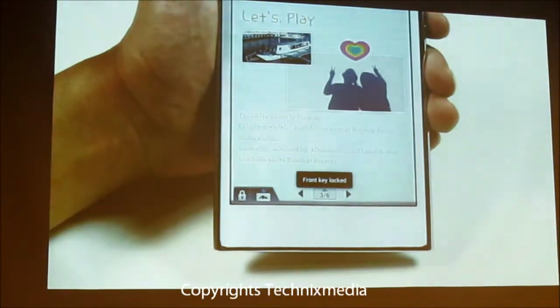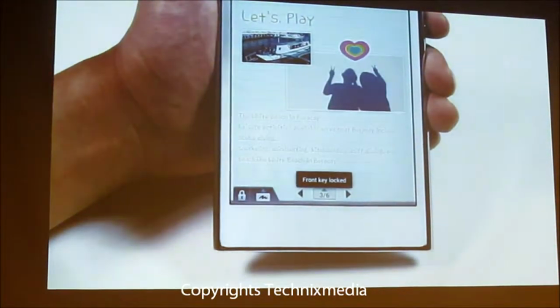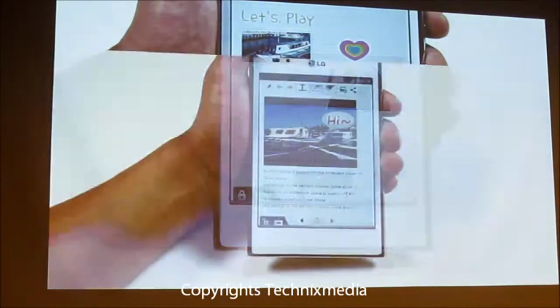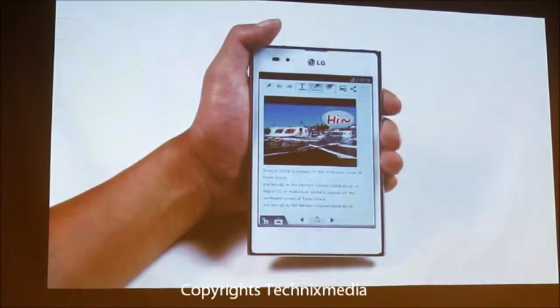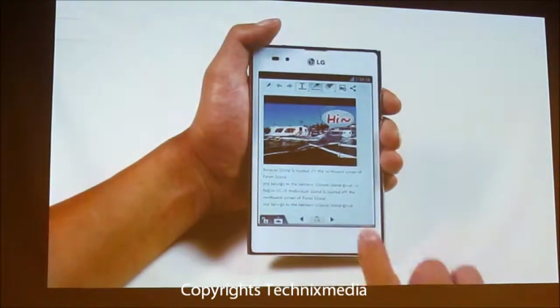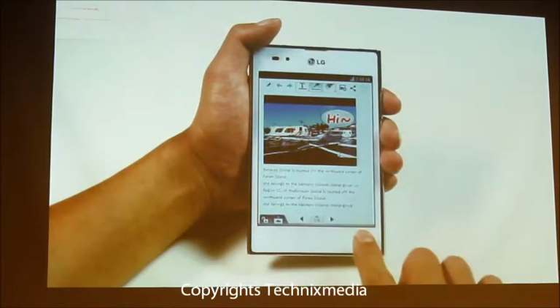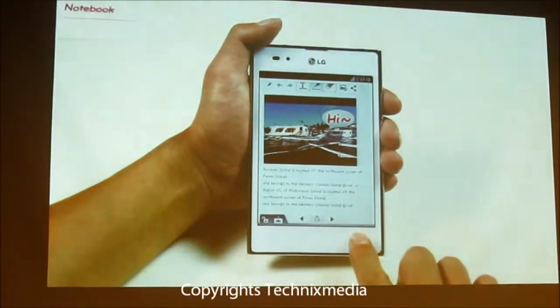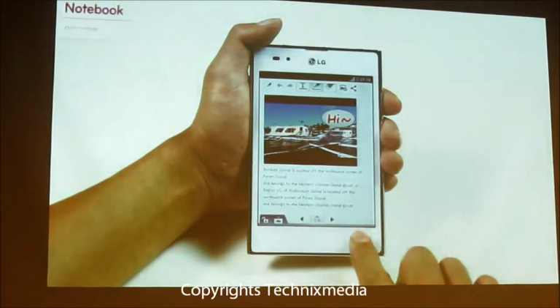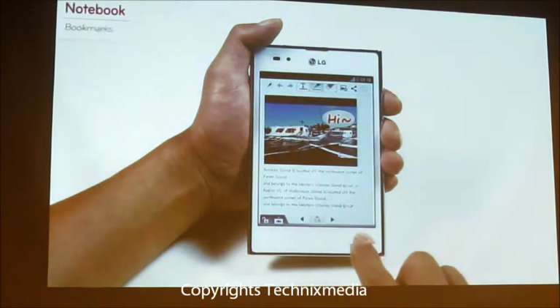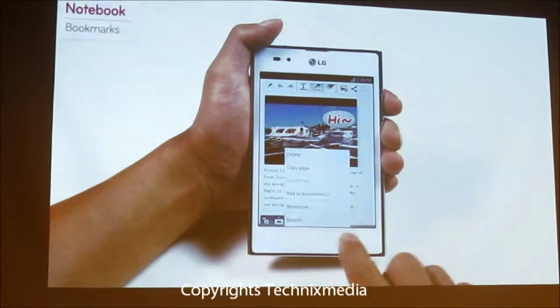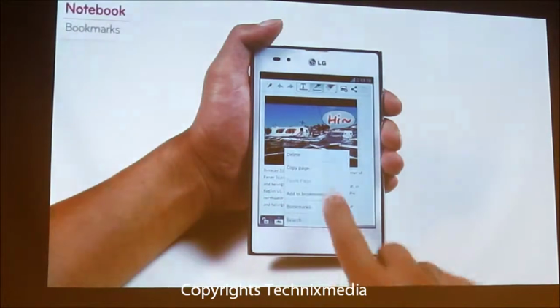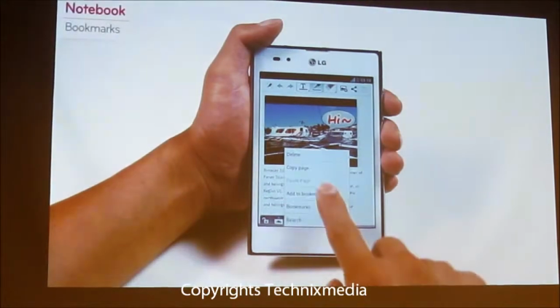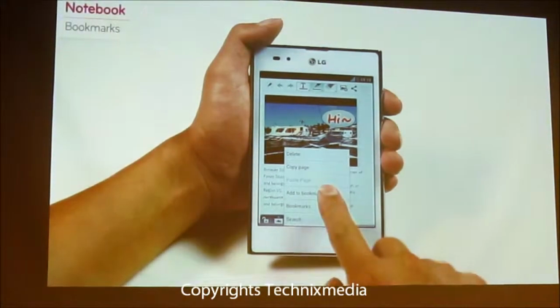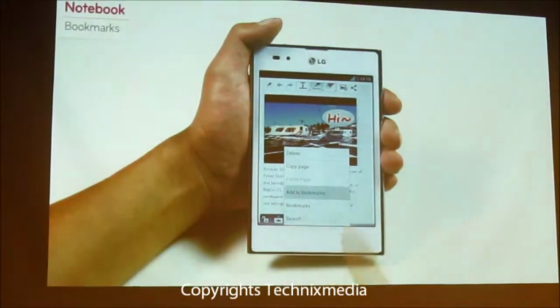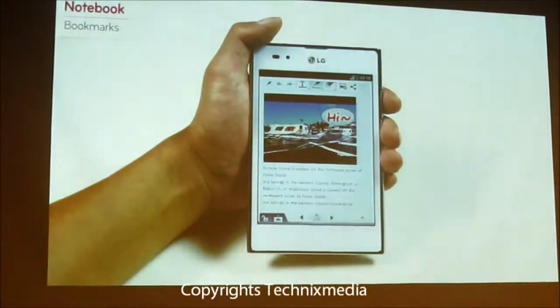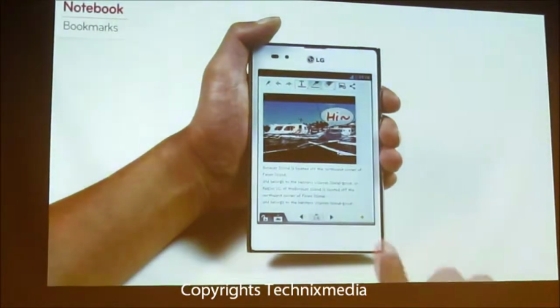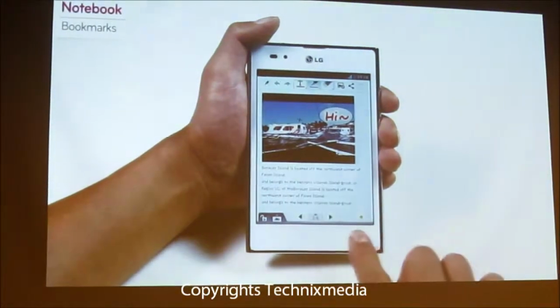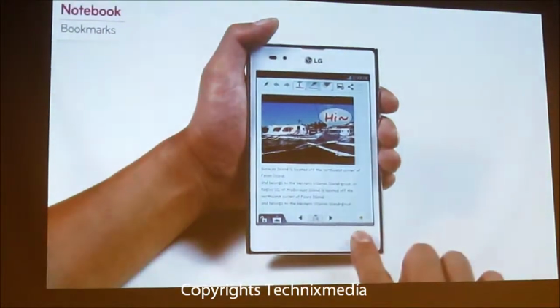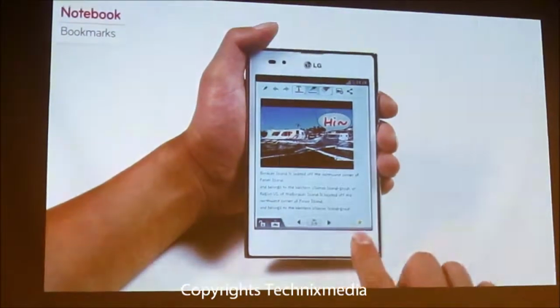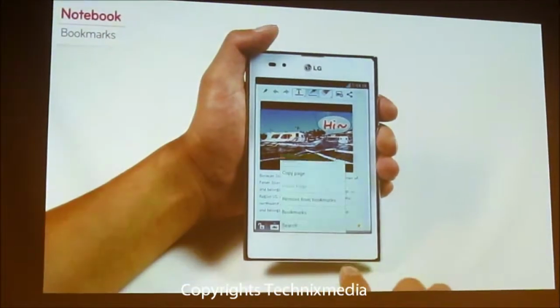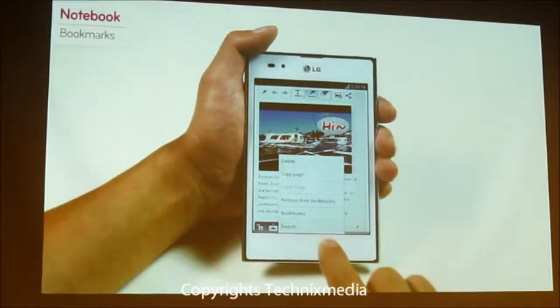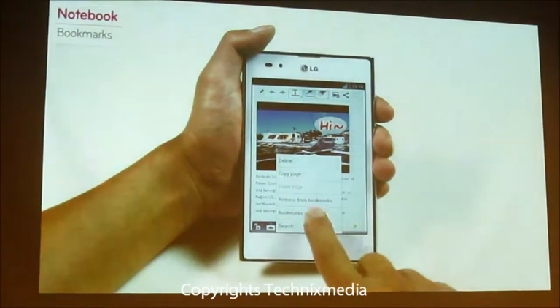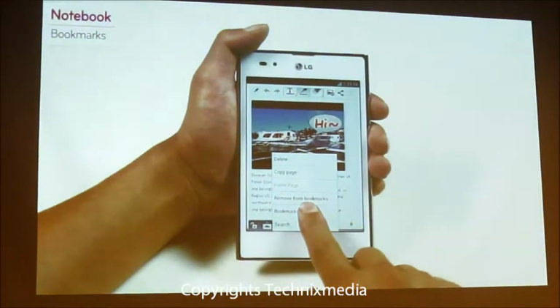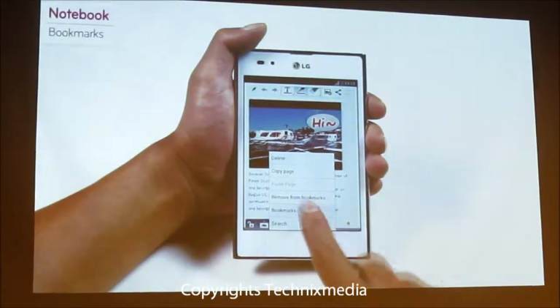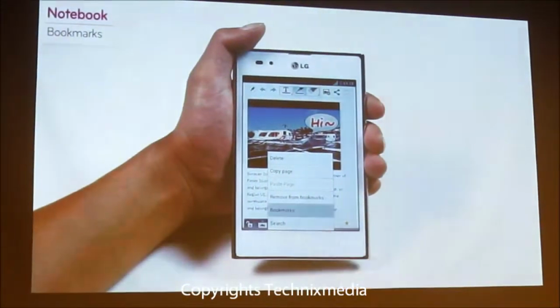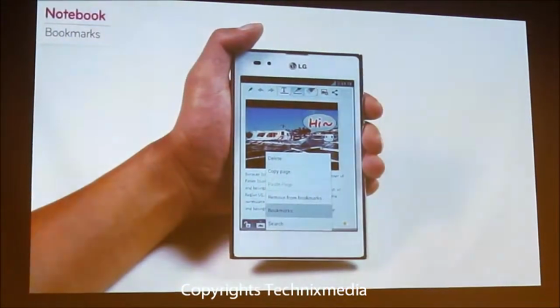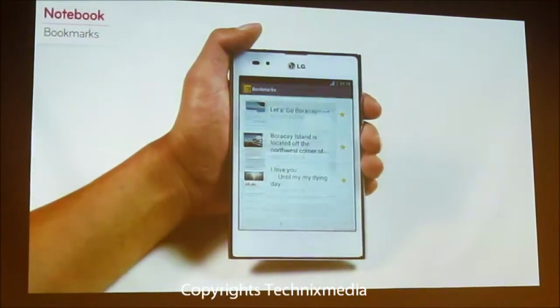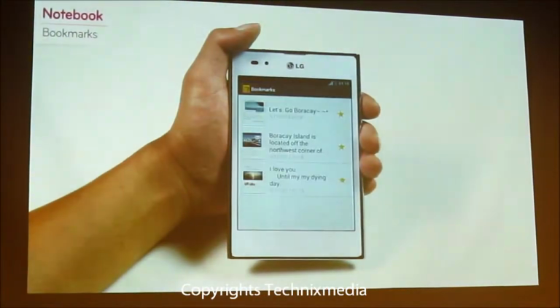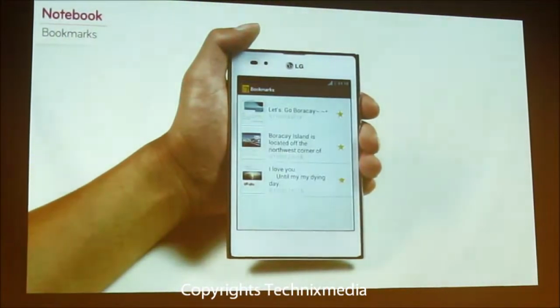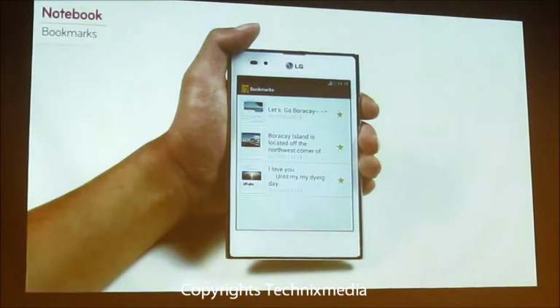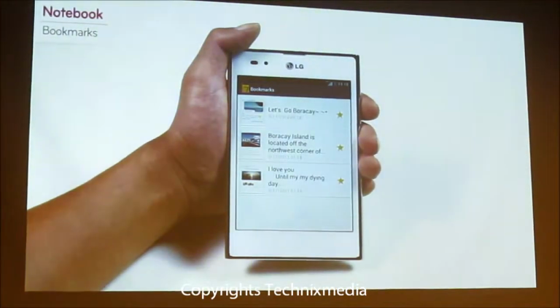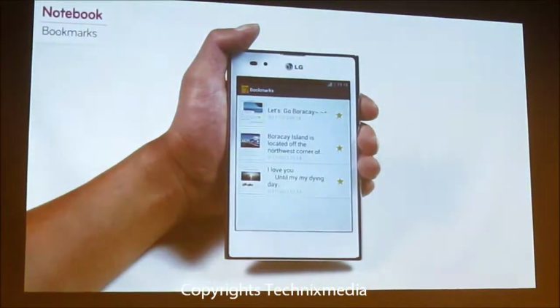The page bookmark makes it easy to access a specific page out of many pages with ease.